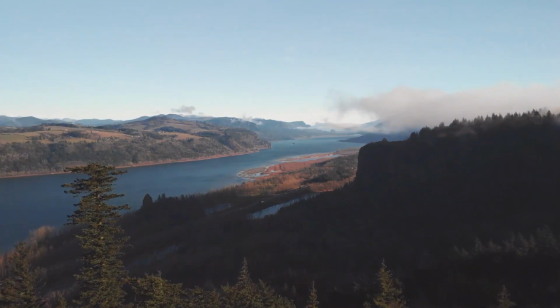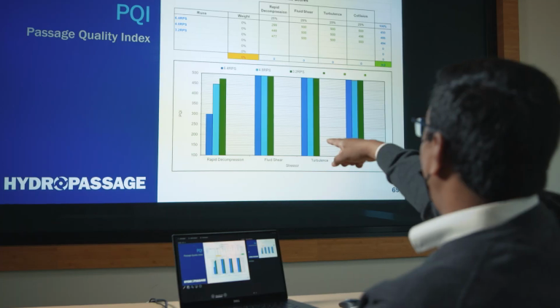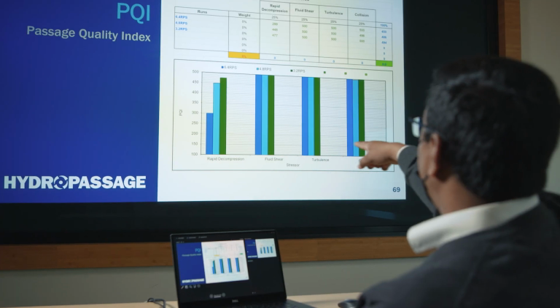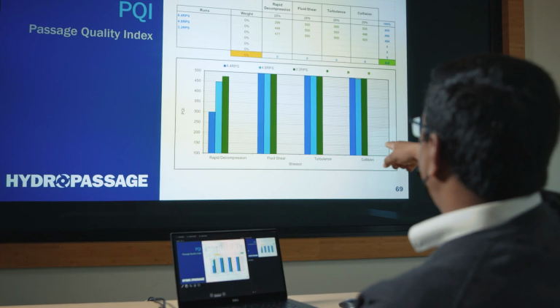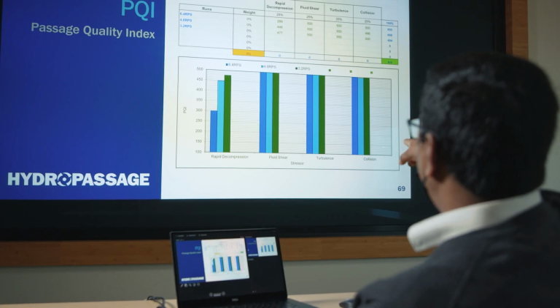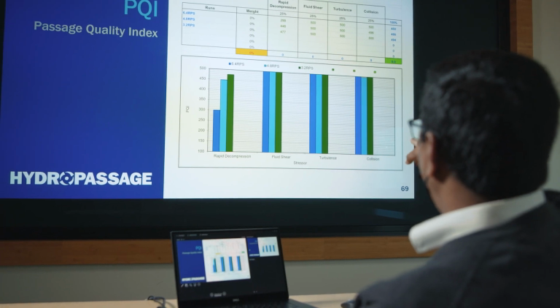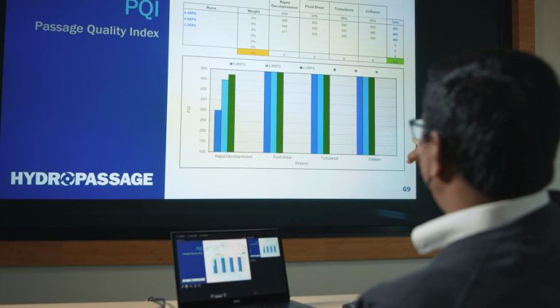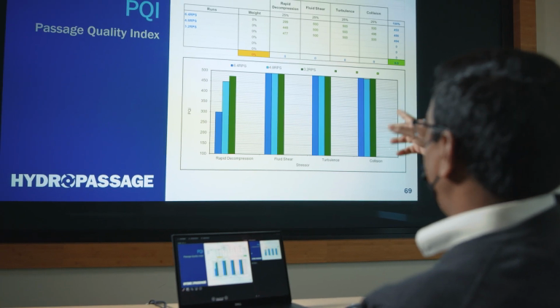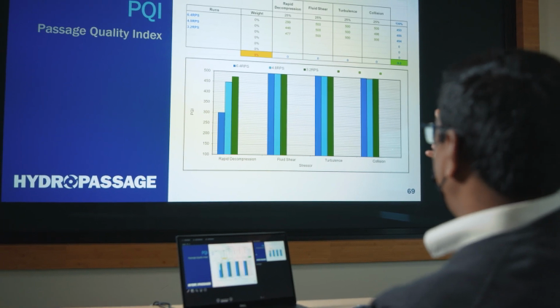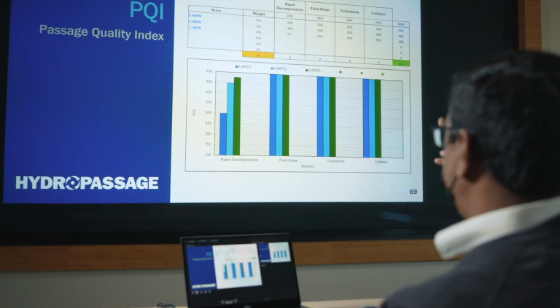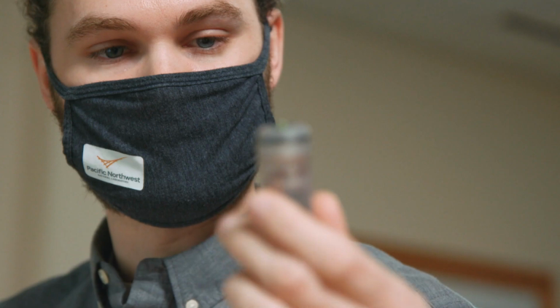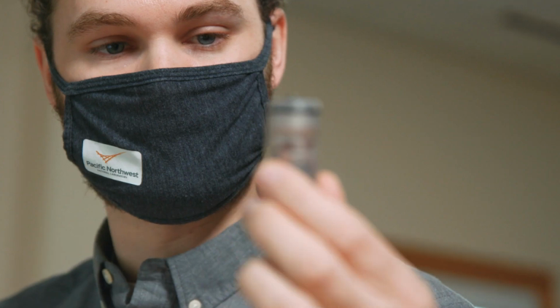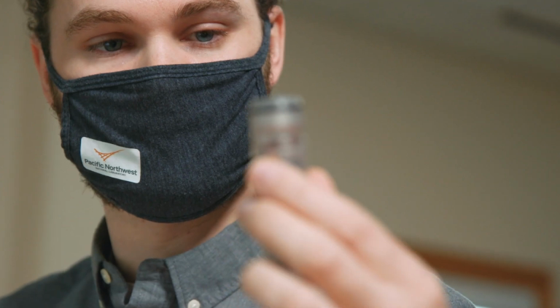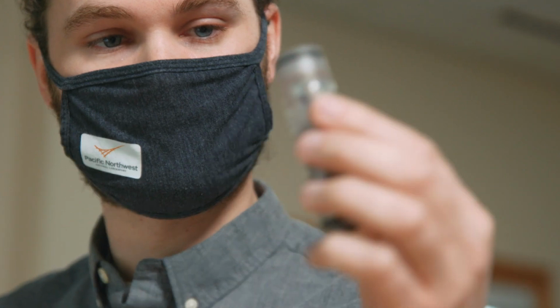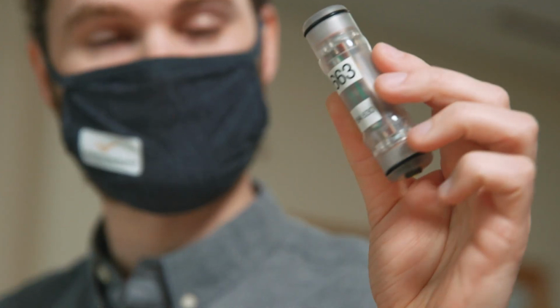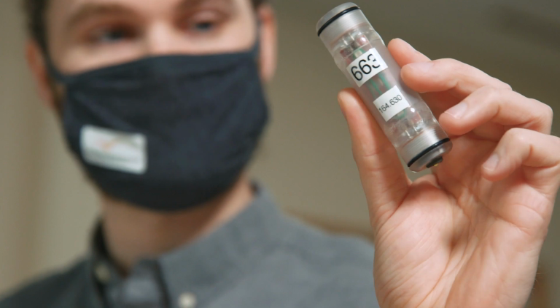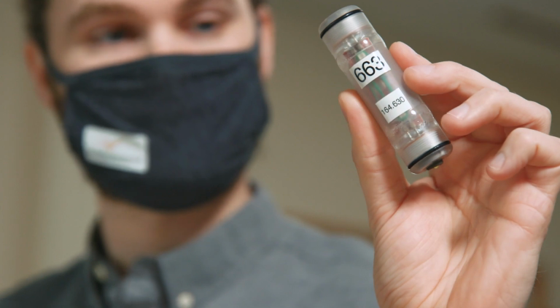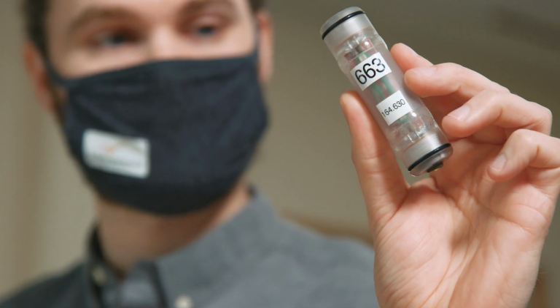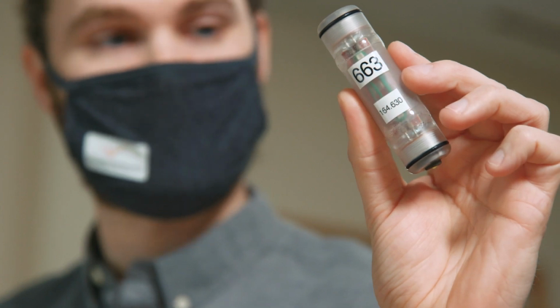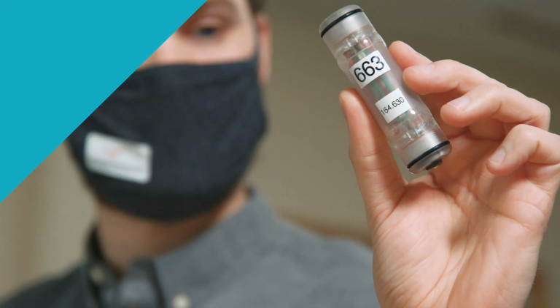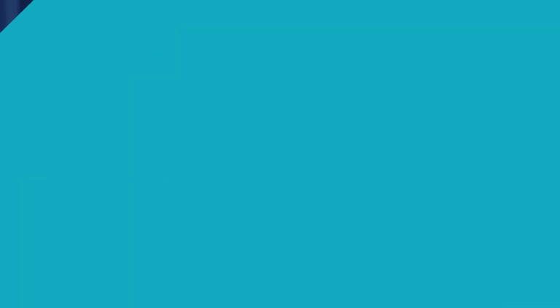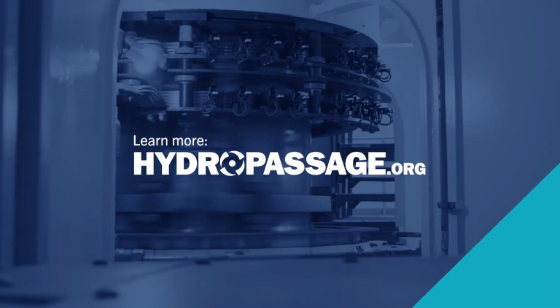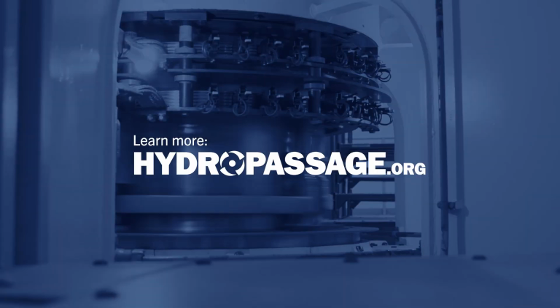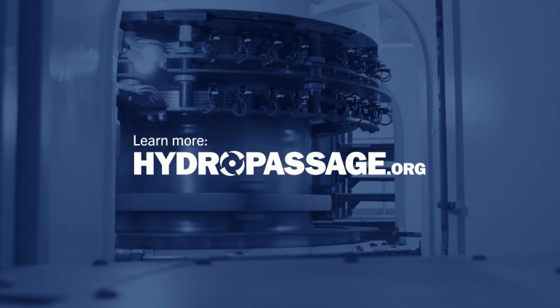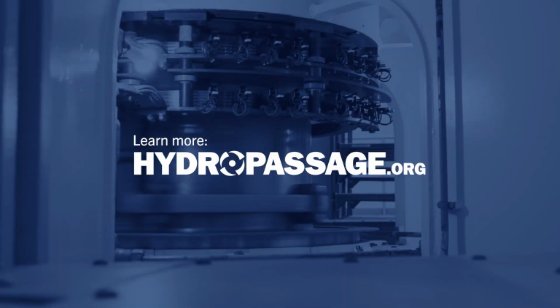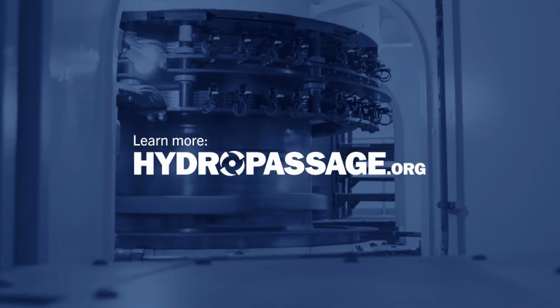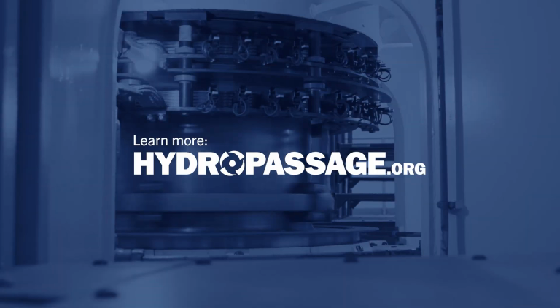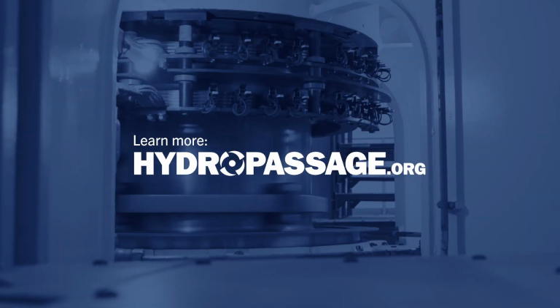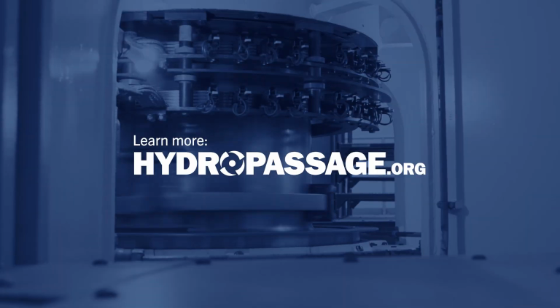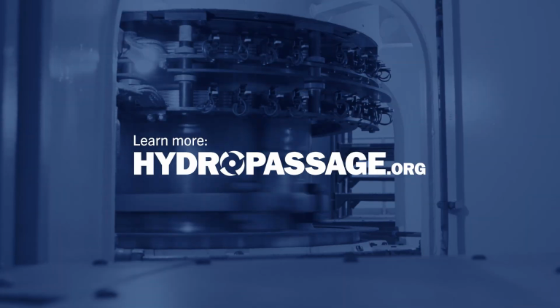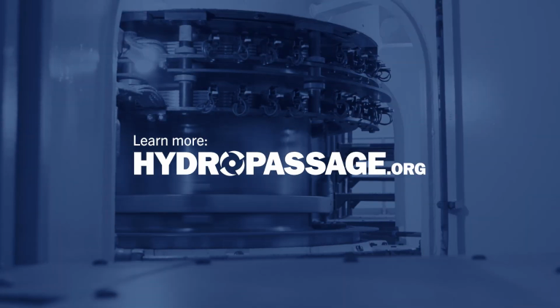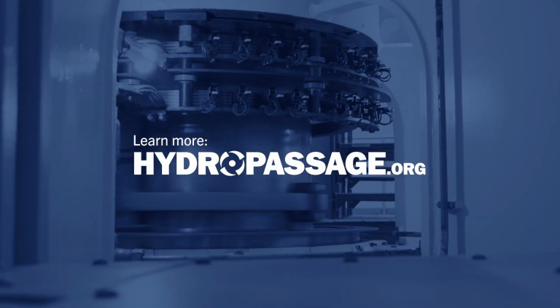The toolsets are available for license and our experts are here to help. Learn more at hydropassage.org.